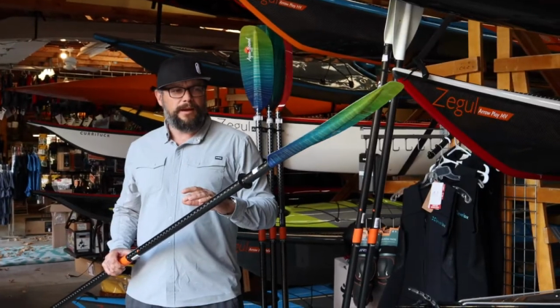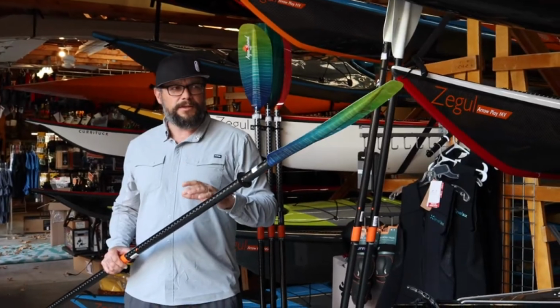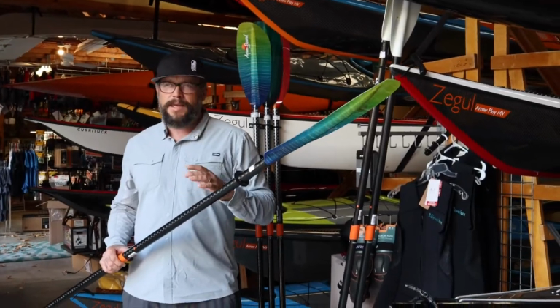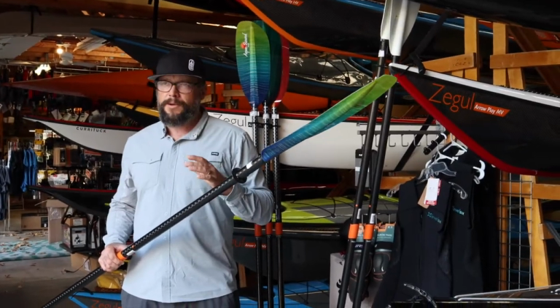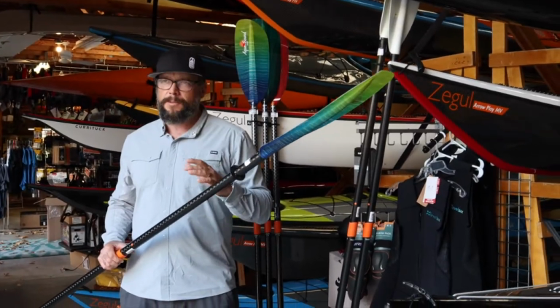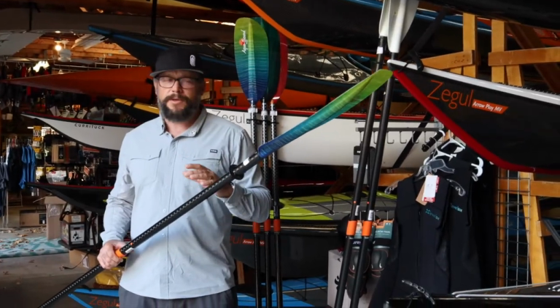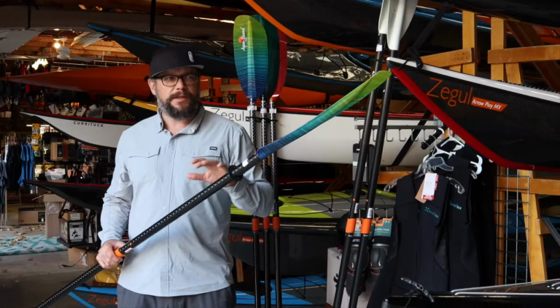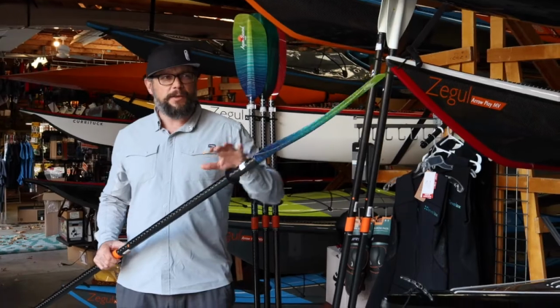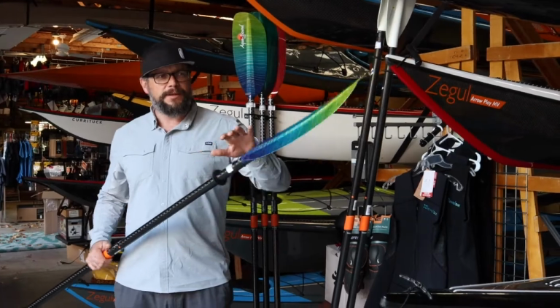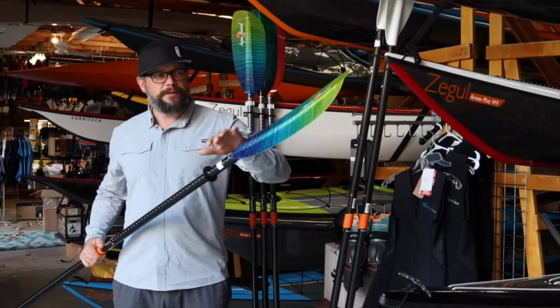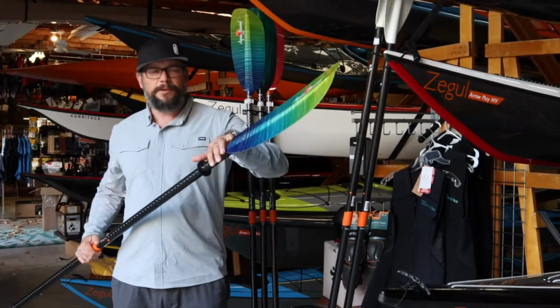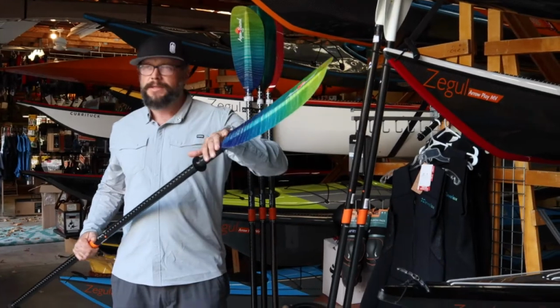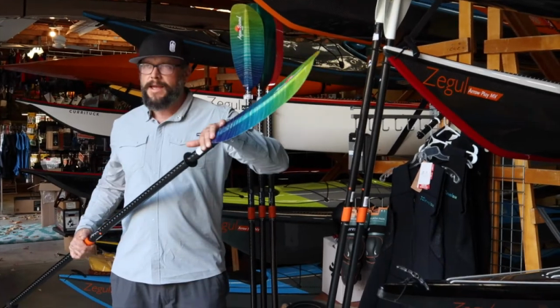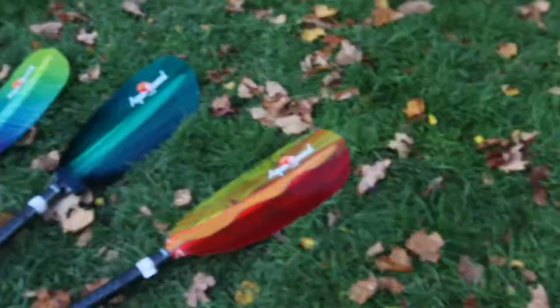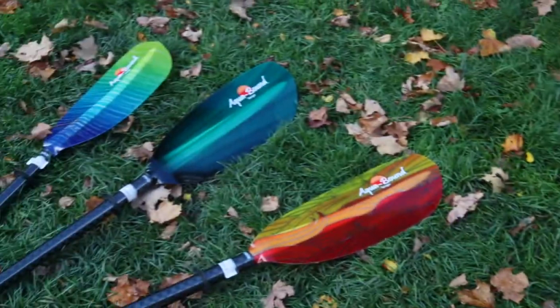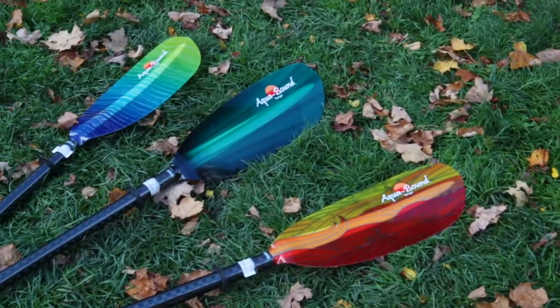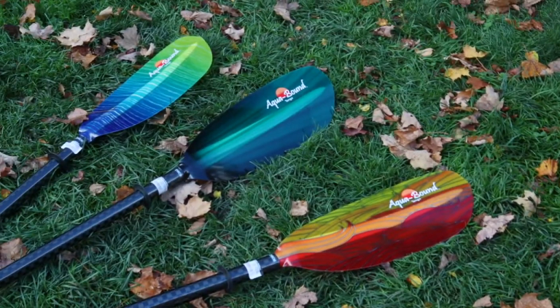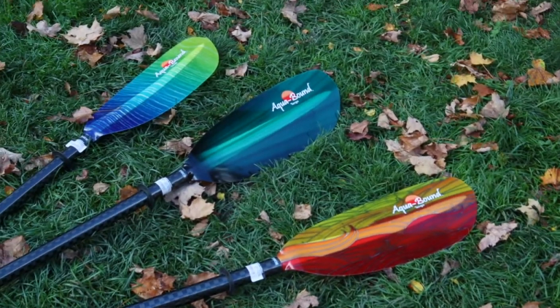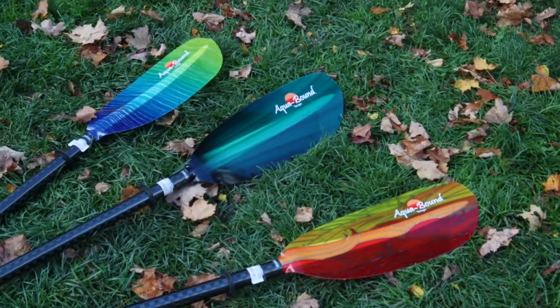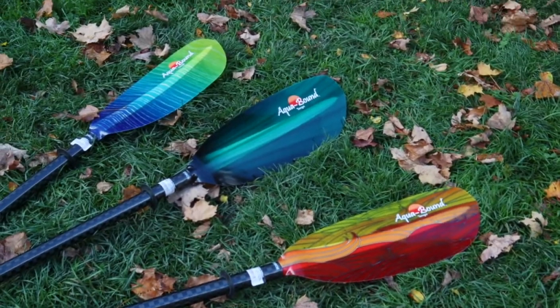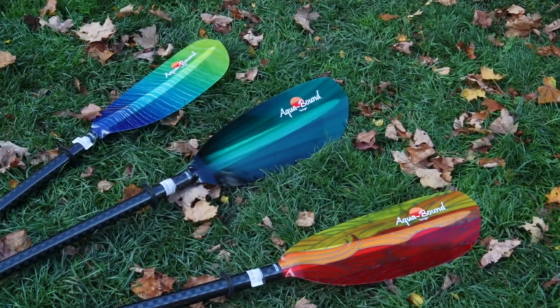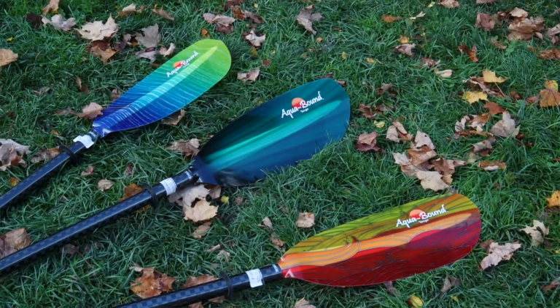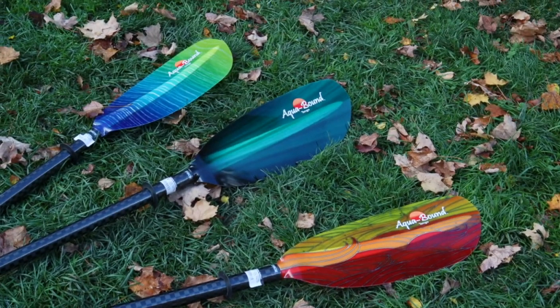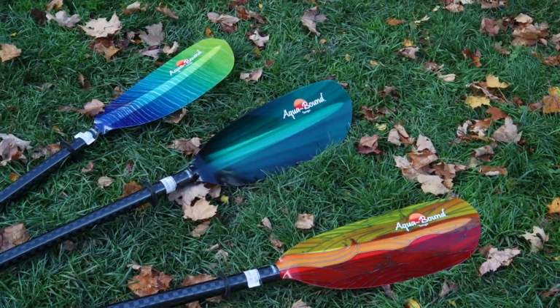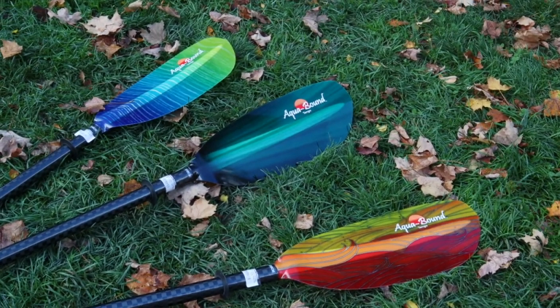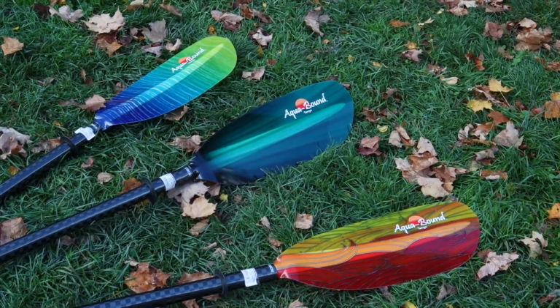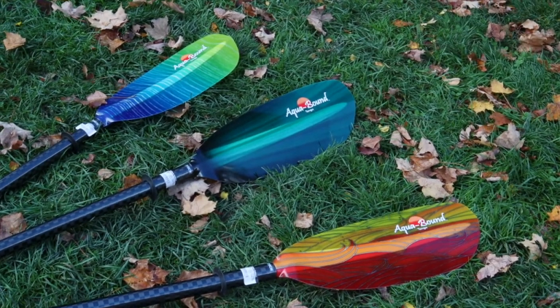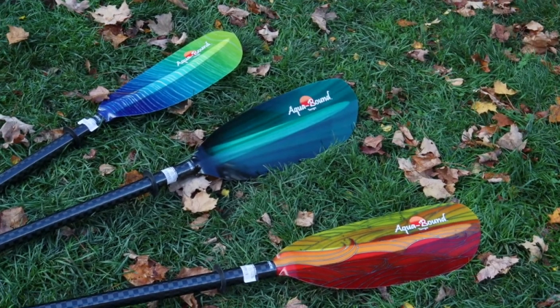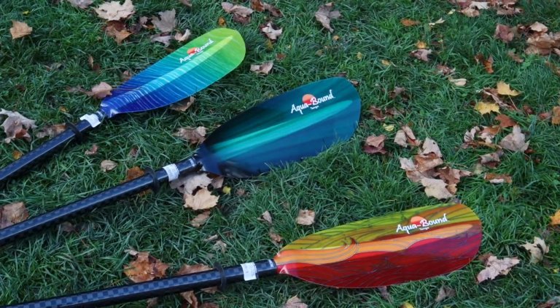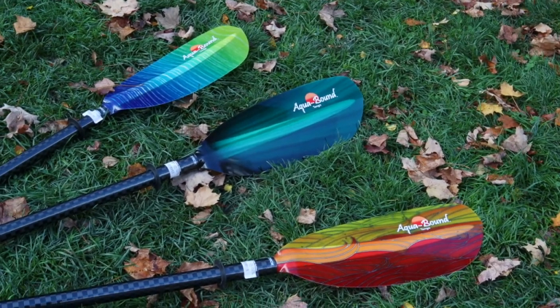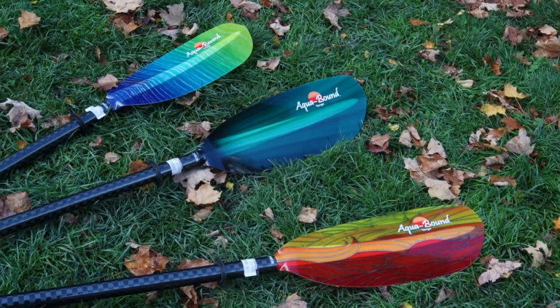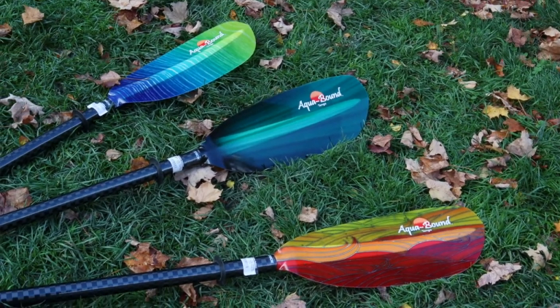It just came out a couple years ago, but it's available in these absolutely brilliant colors. We'll get a closer look at a couple of the other options available in.